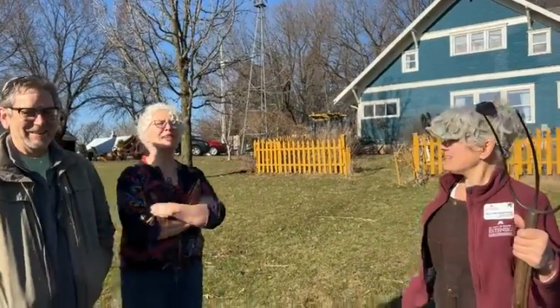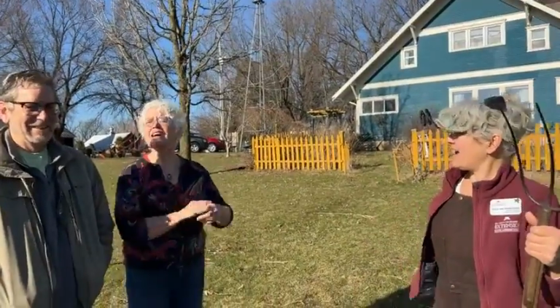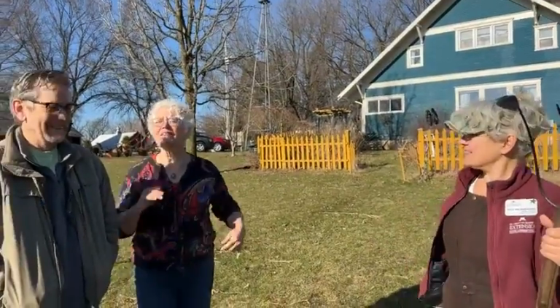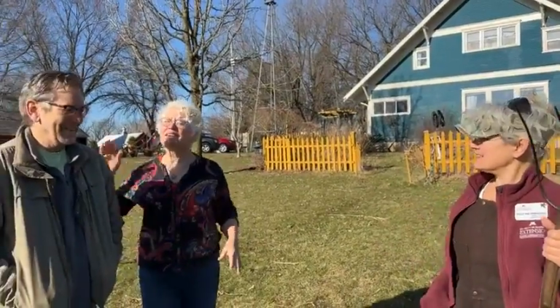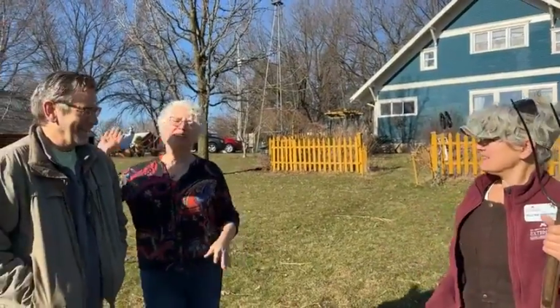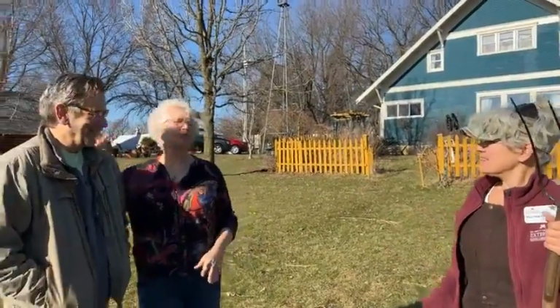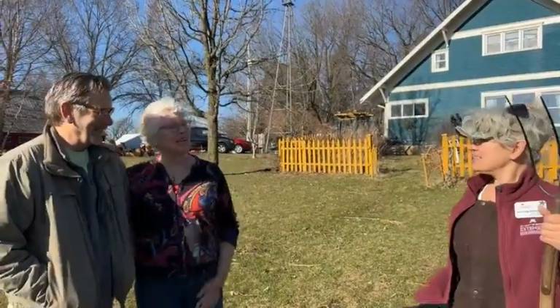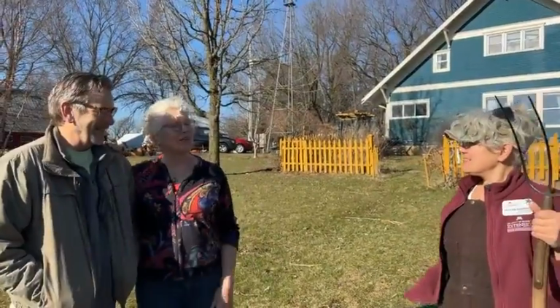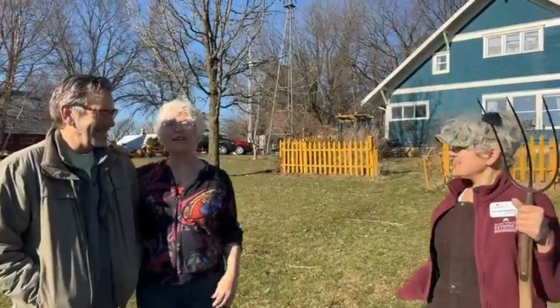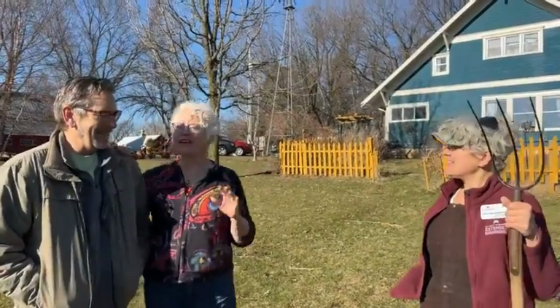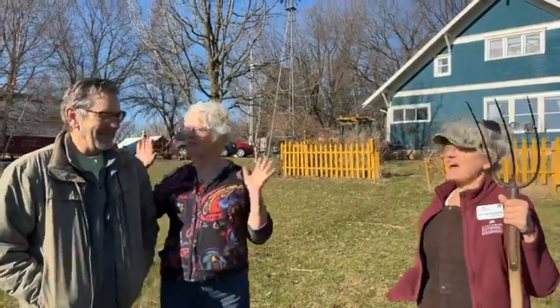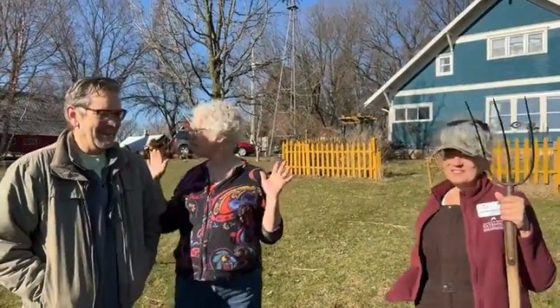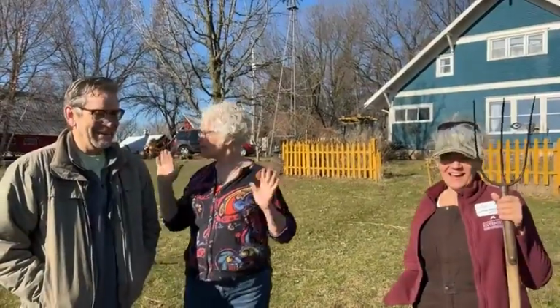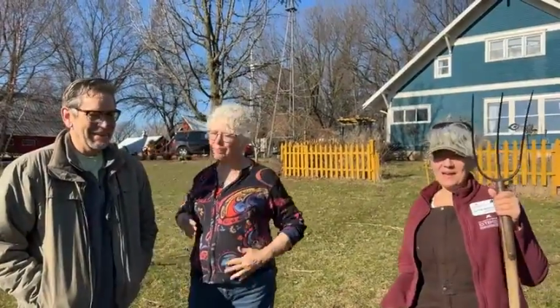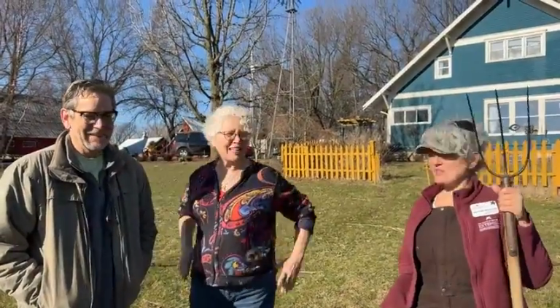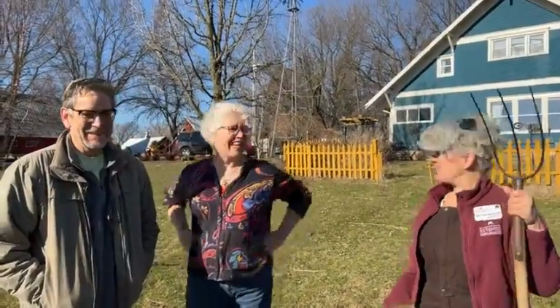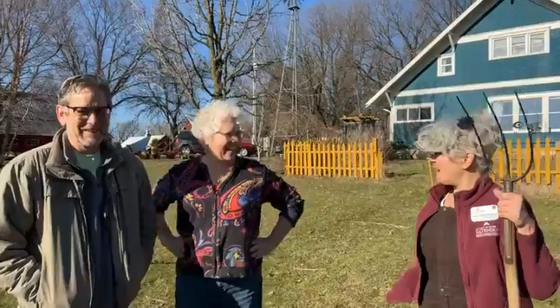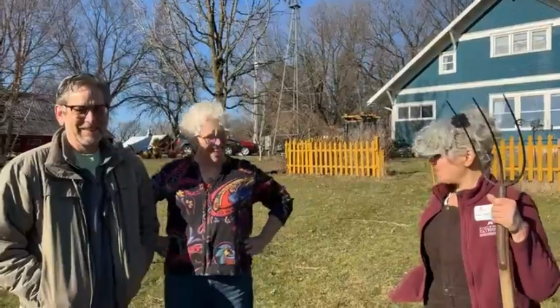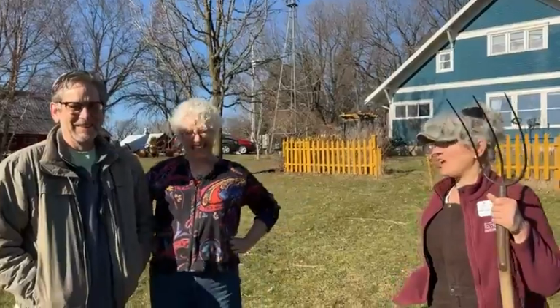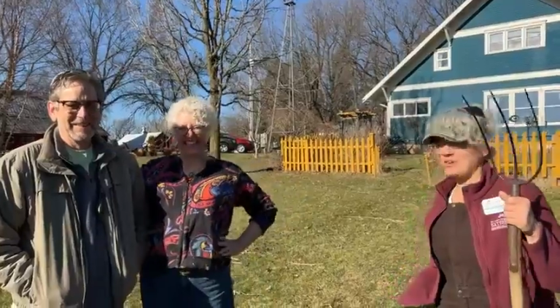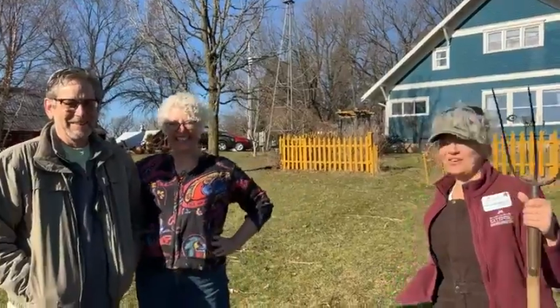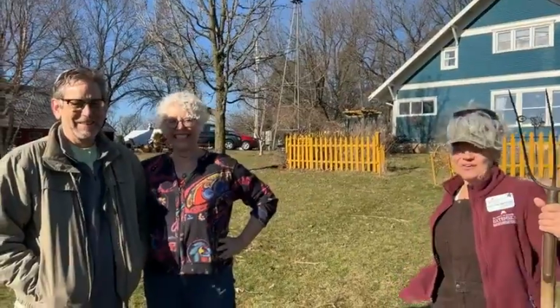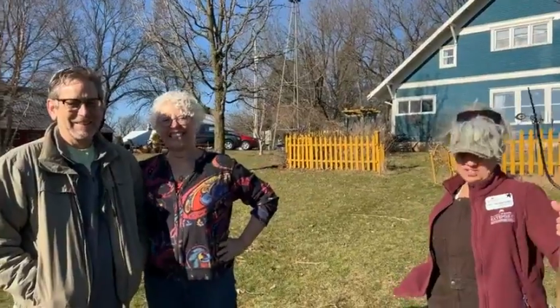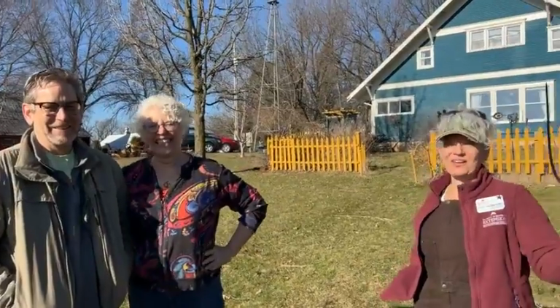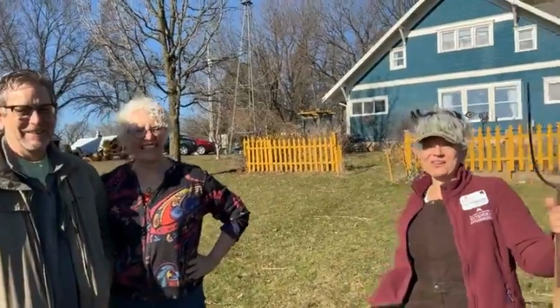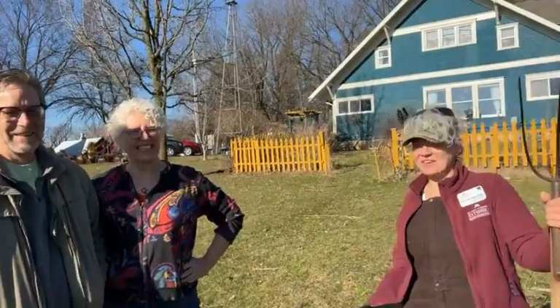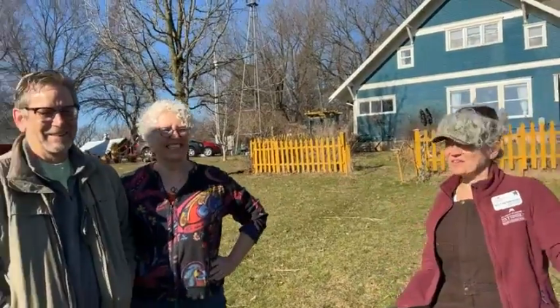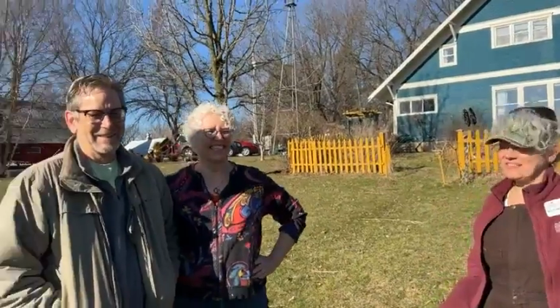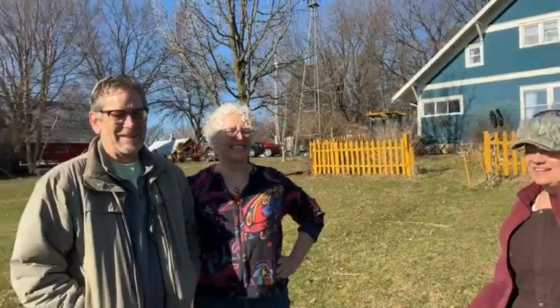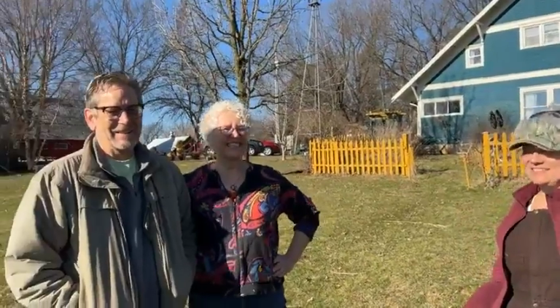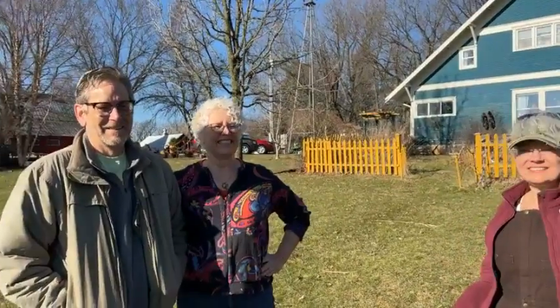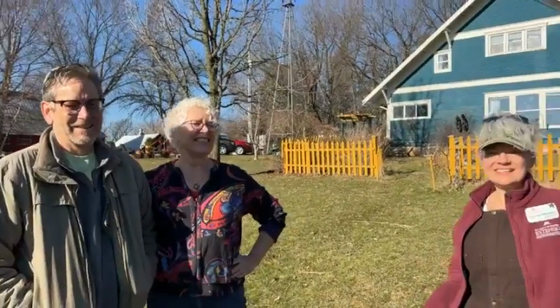We're never going to retire here. This is retirement. It's a retirement life.